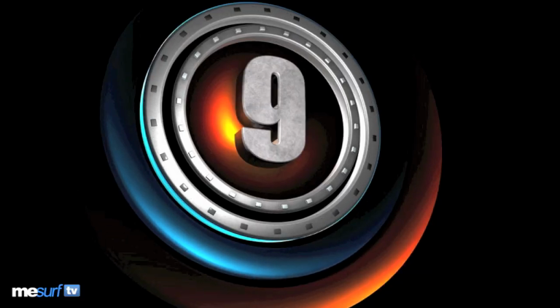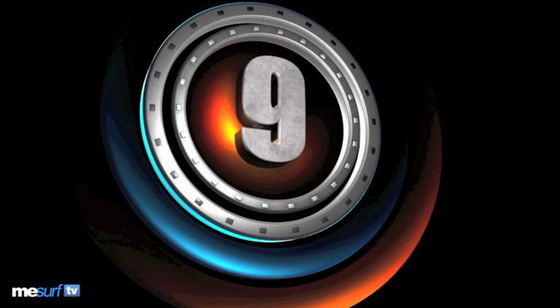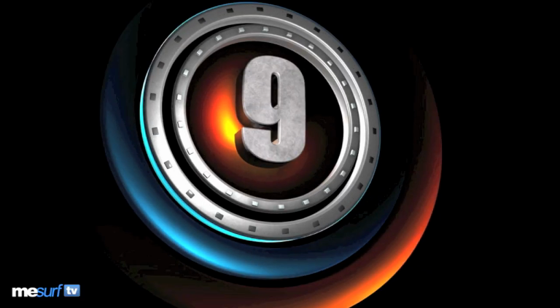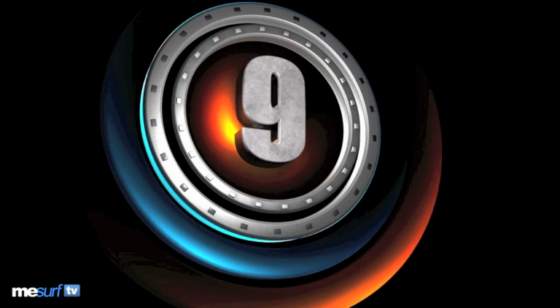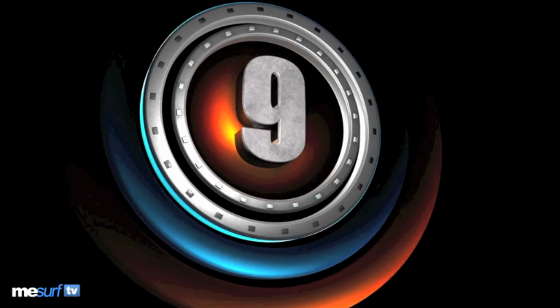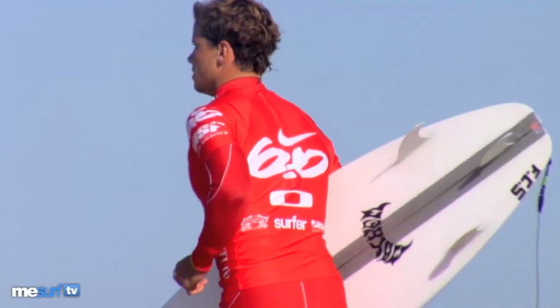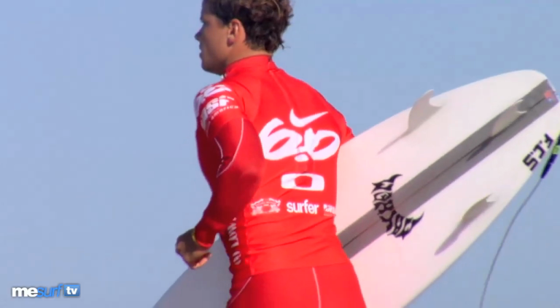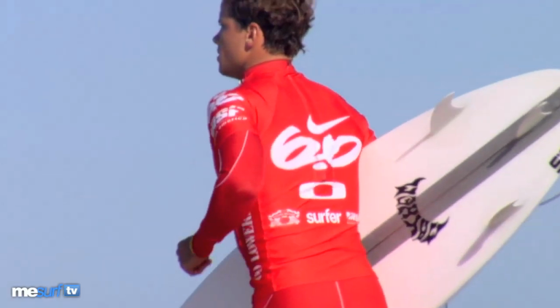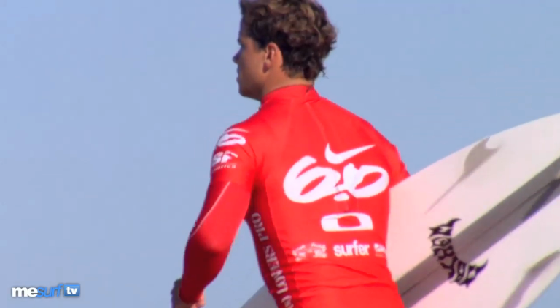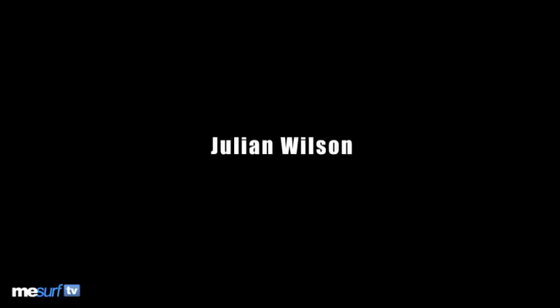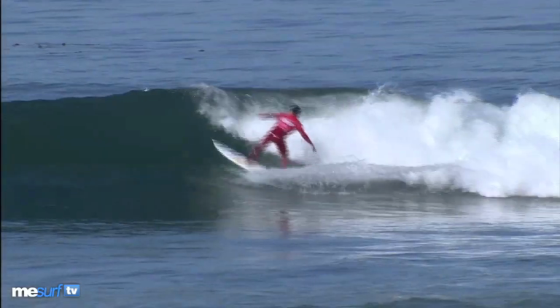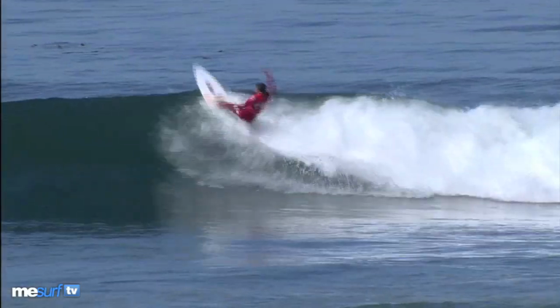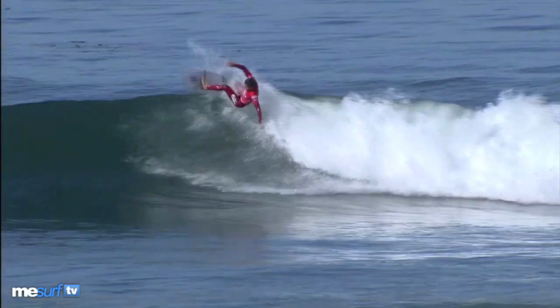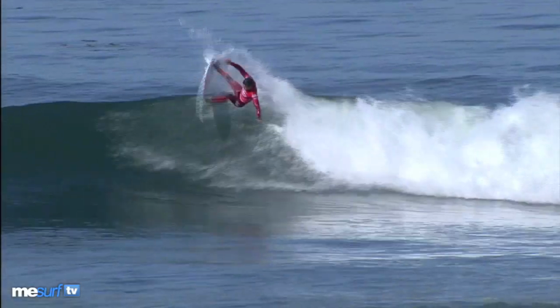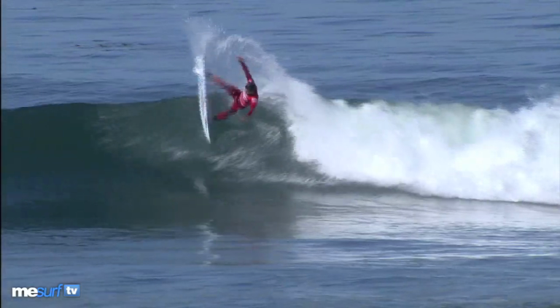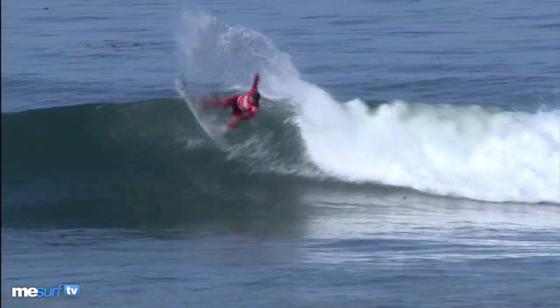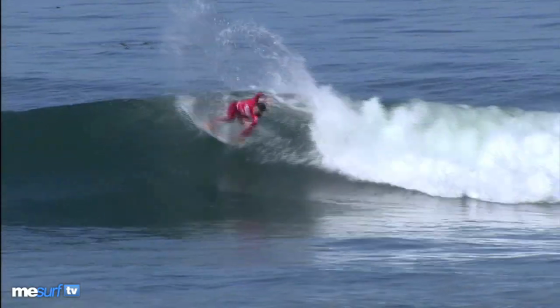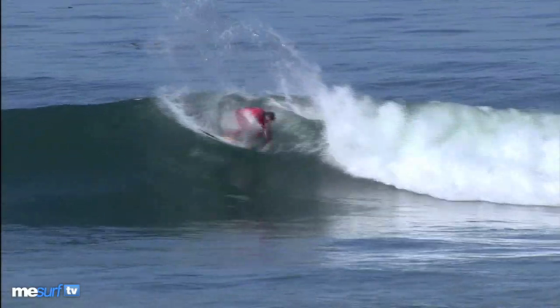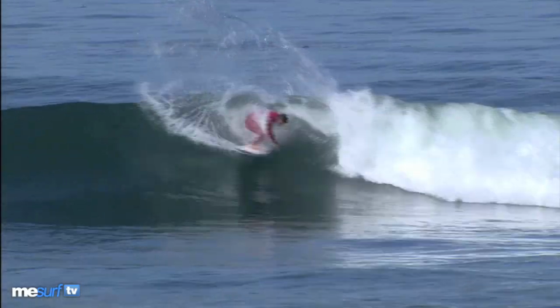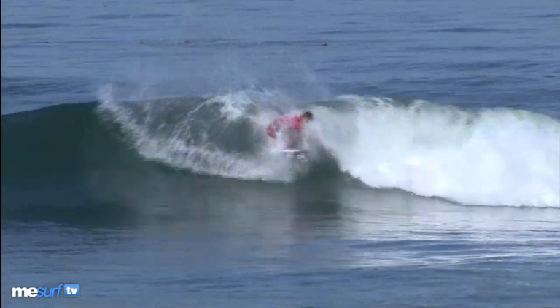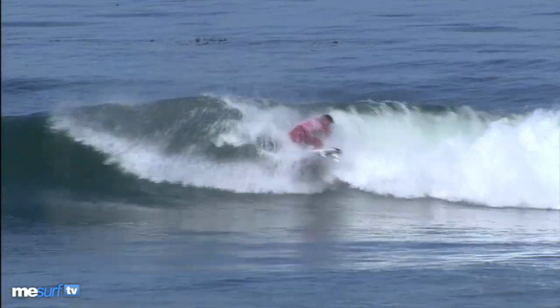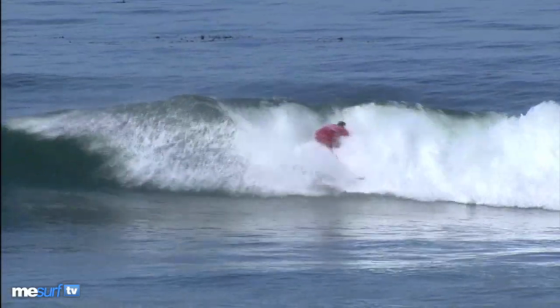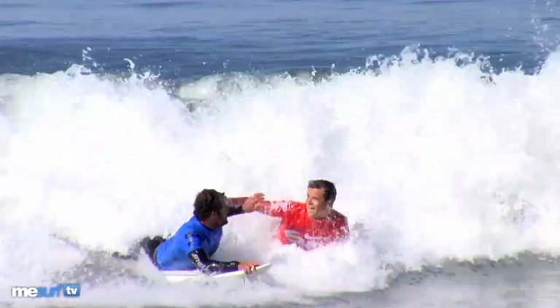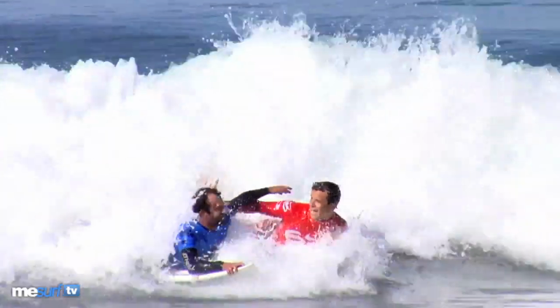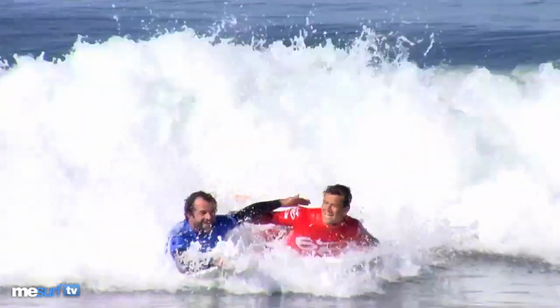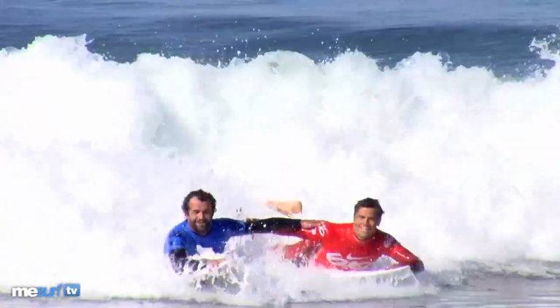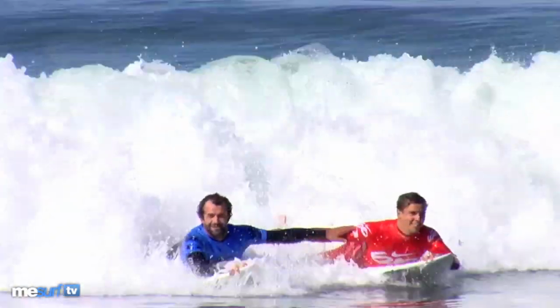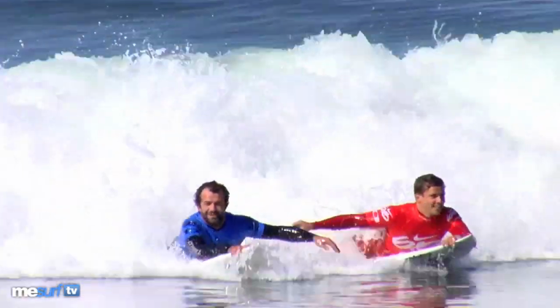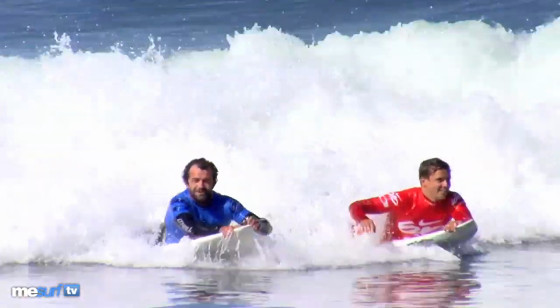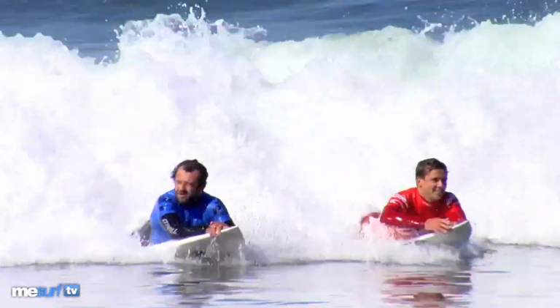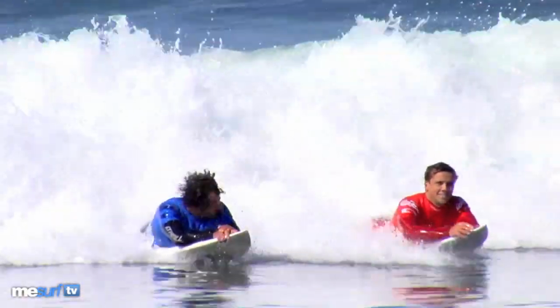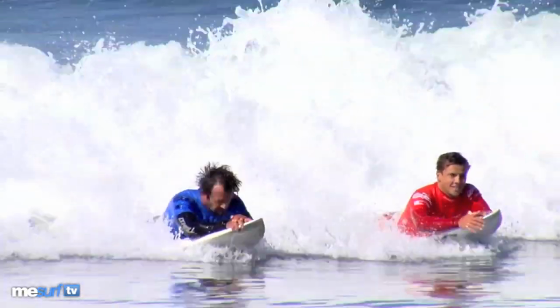Coming in at number 9, it's Julian Wilson, also airing out his rudders. He would go on to win this heat, but not much else, sadly.